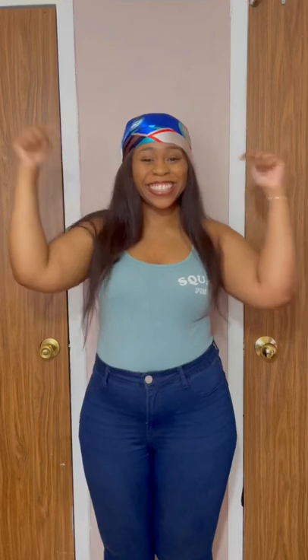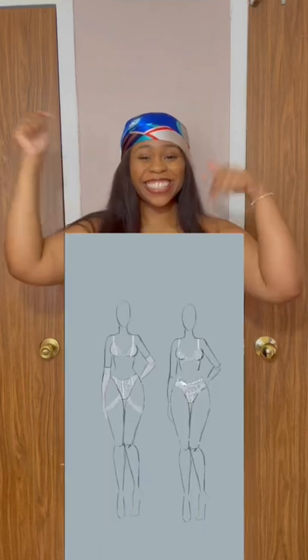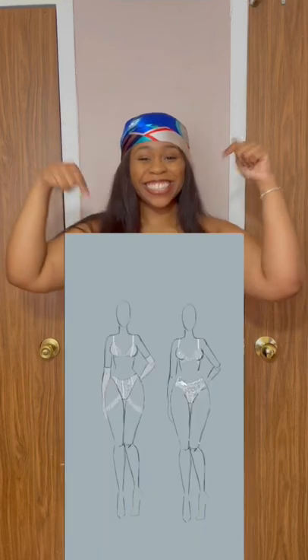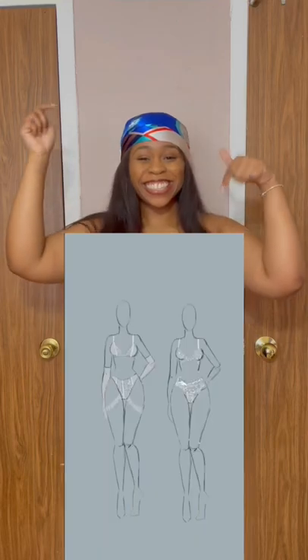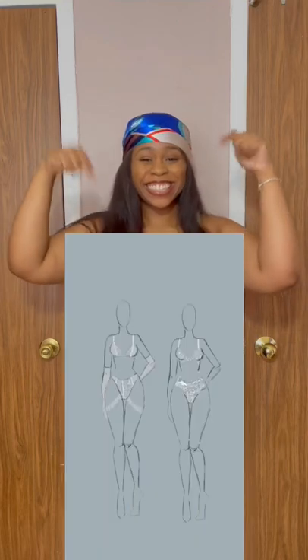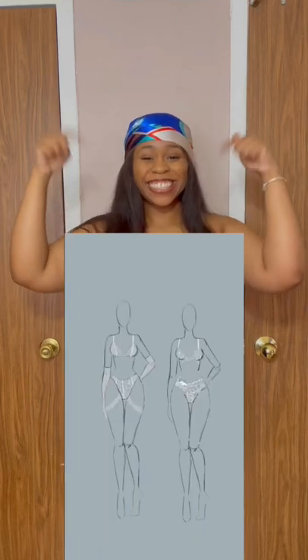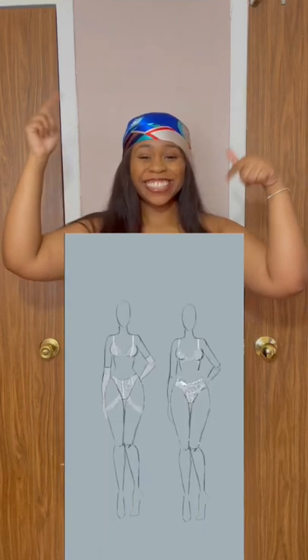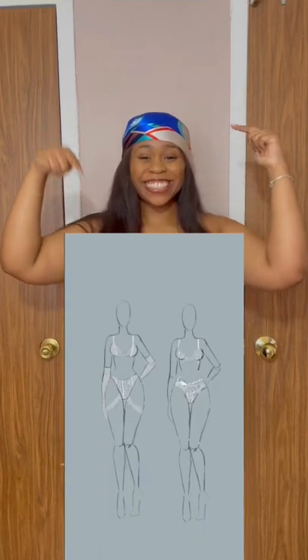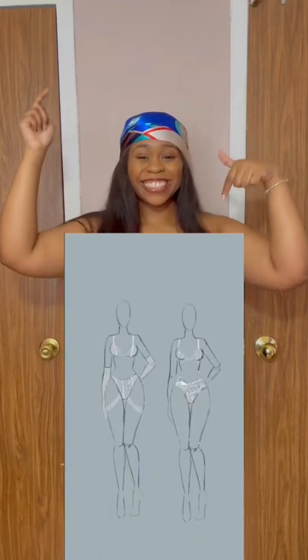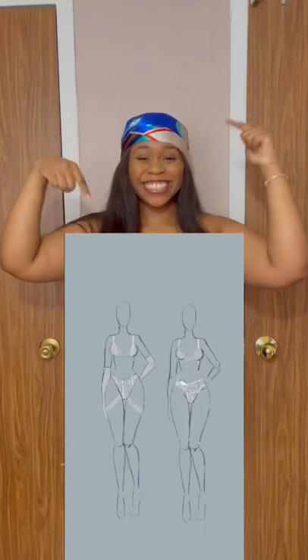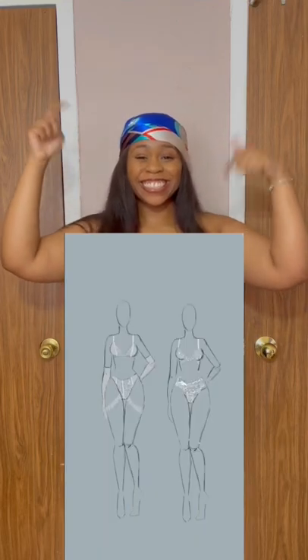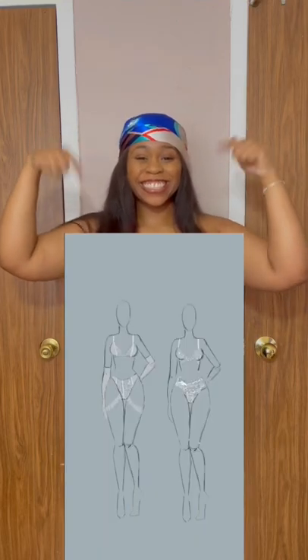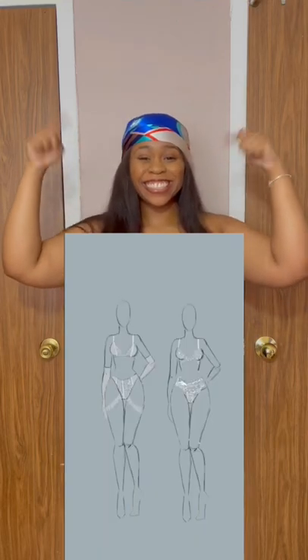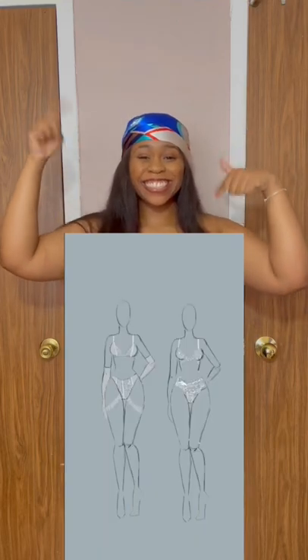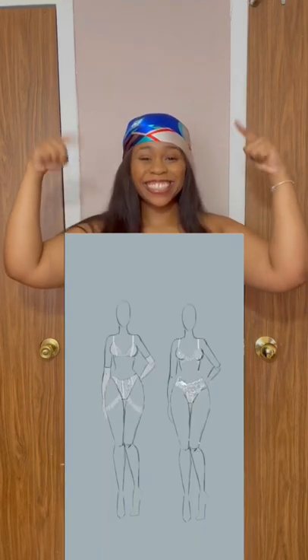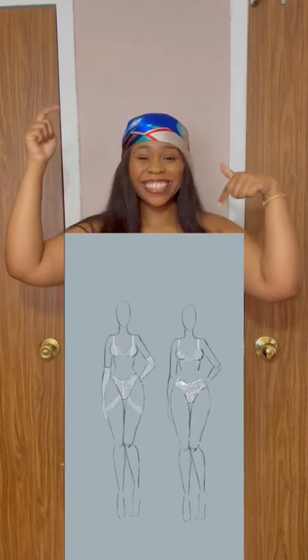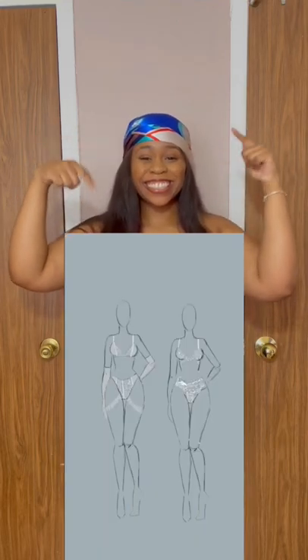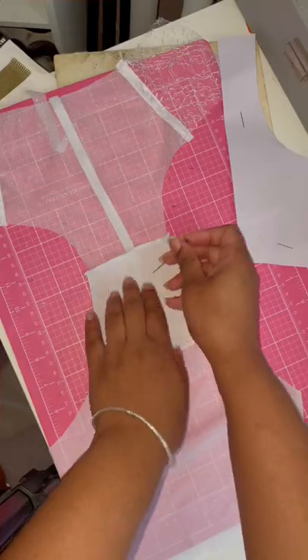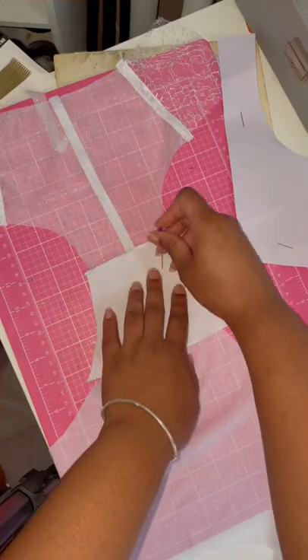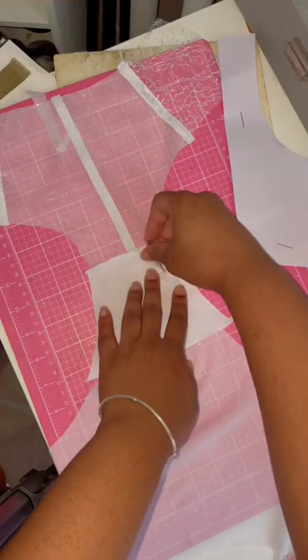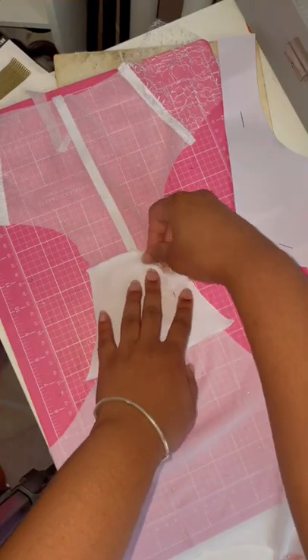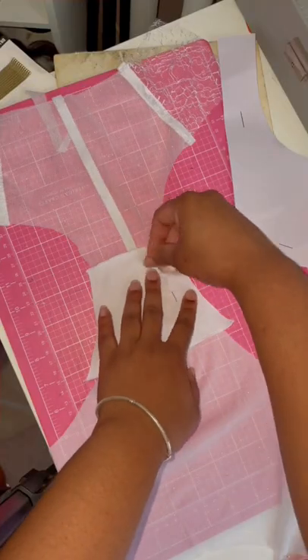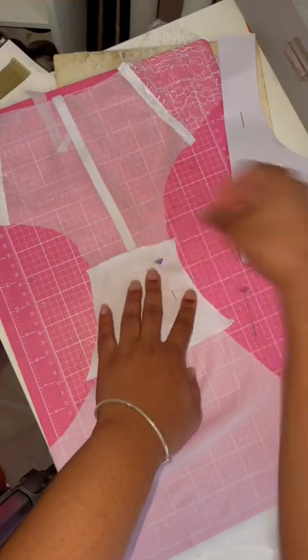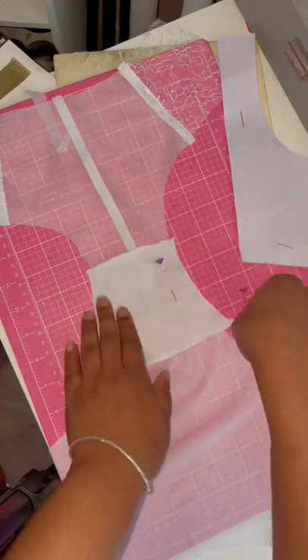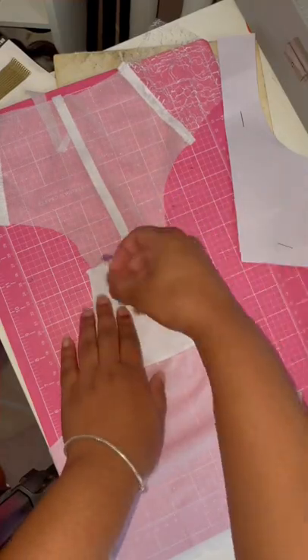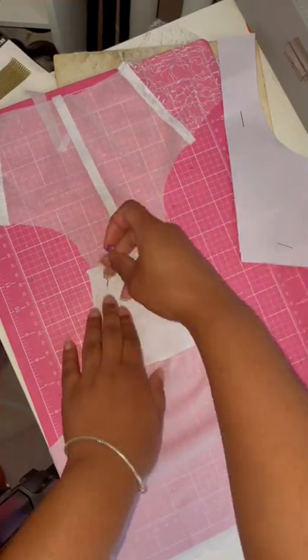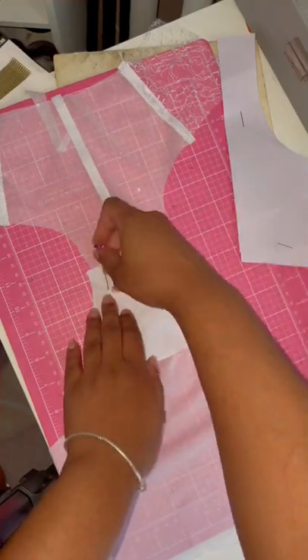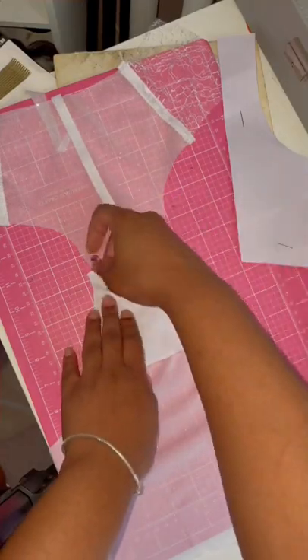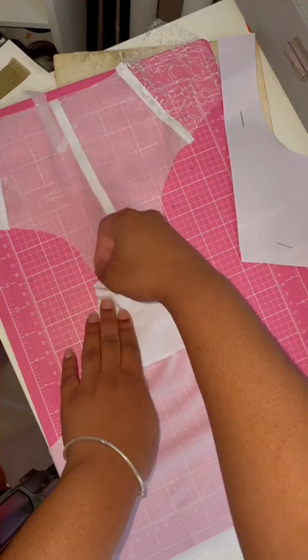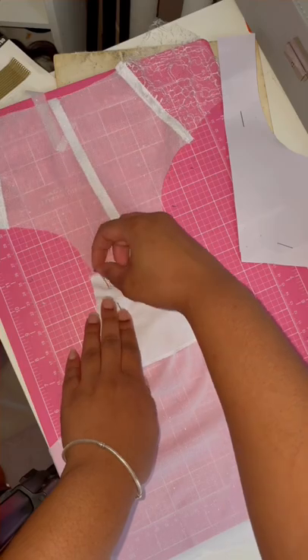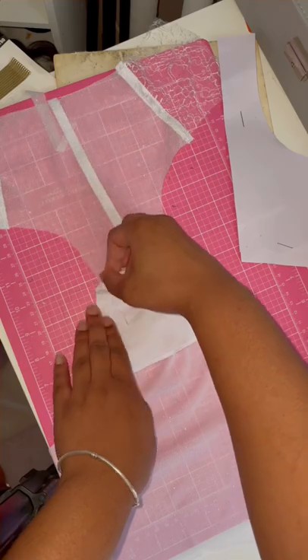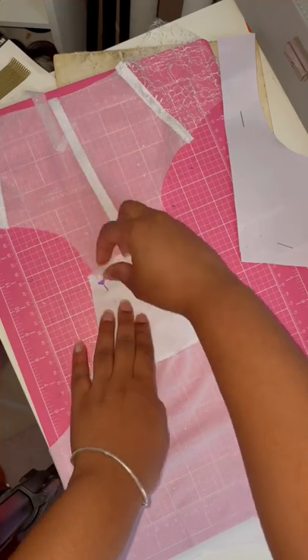My client wants me to repurpose her wedding dress by making a lingerie set. I'll be finishing the full set in this video.